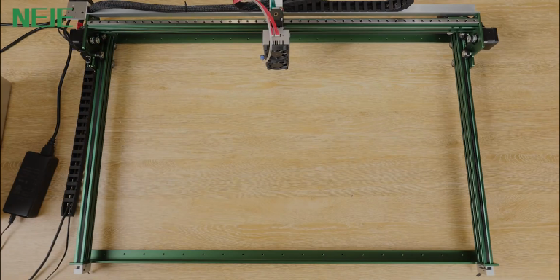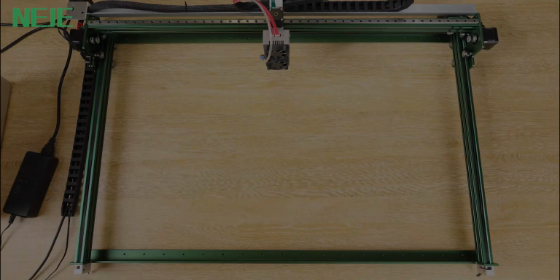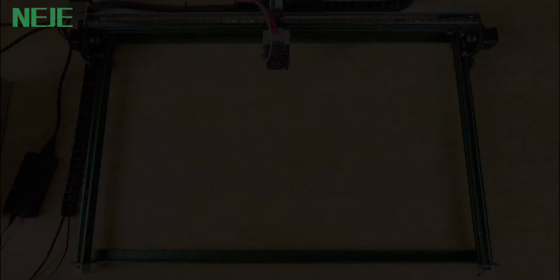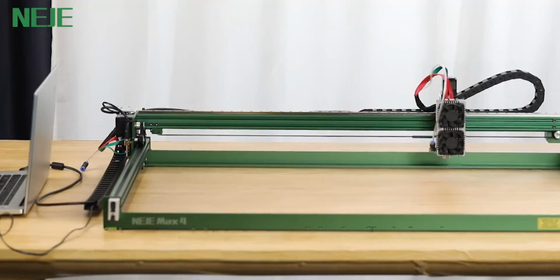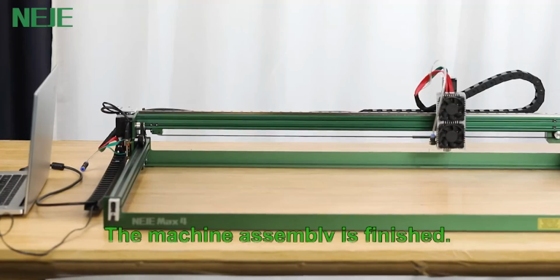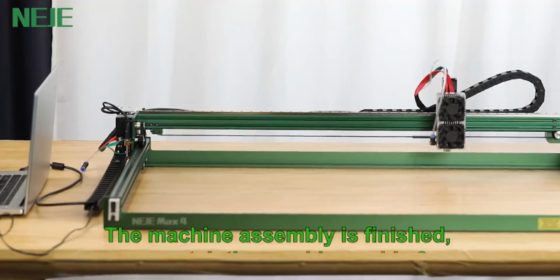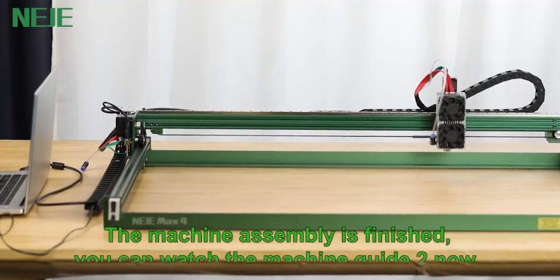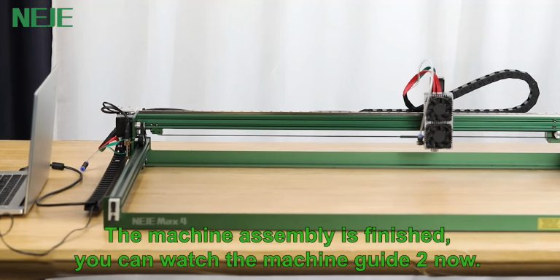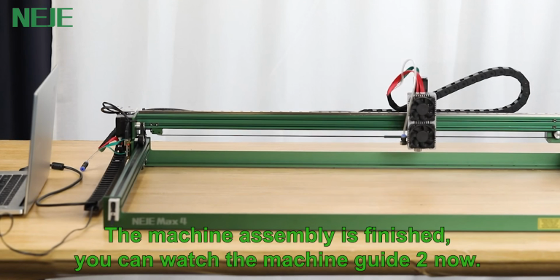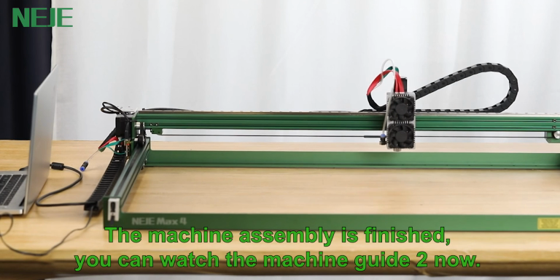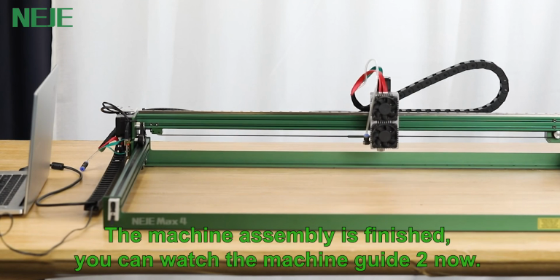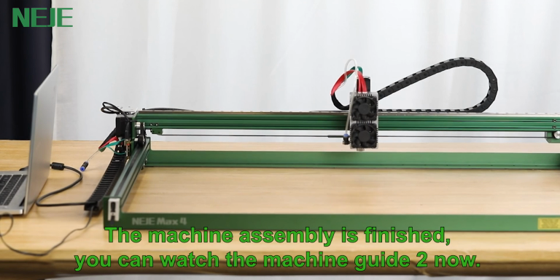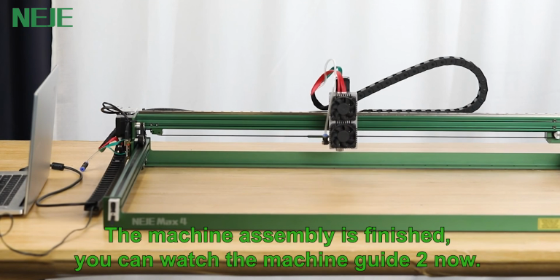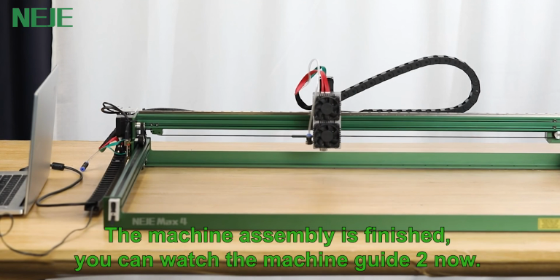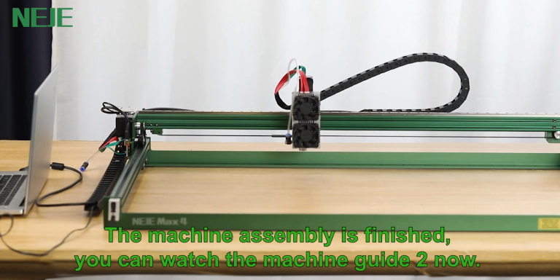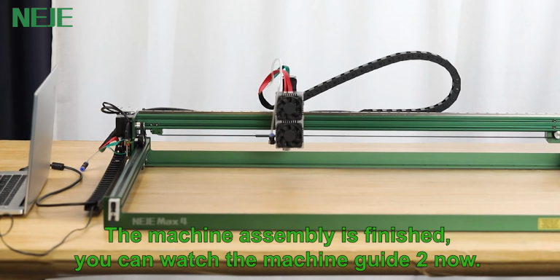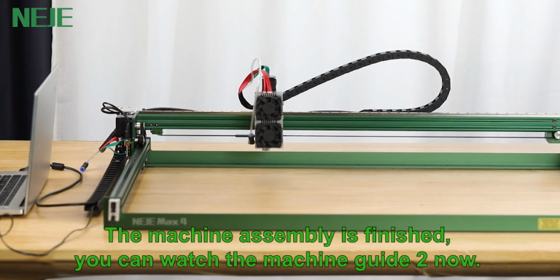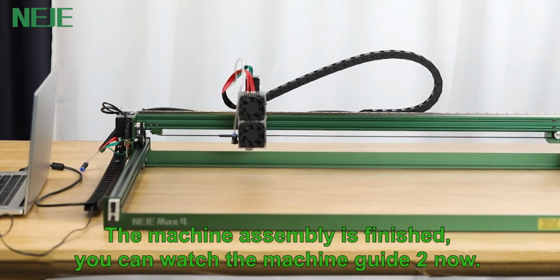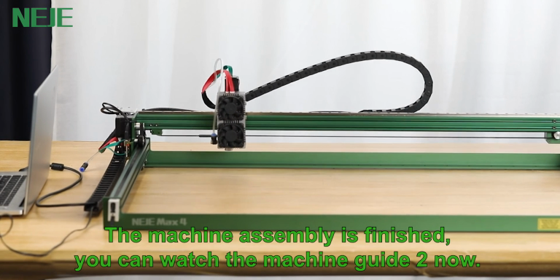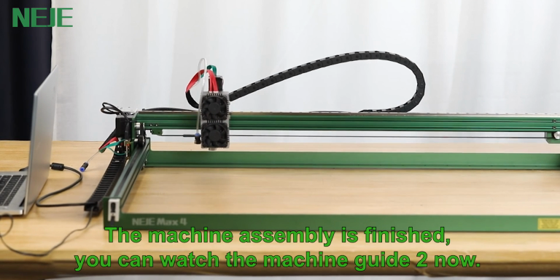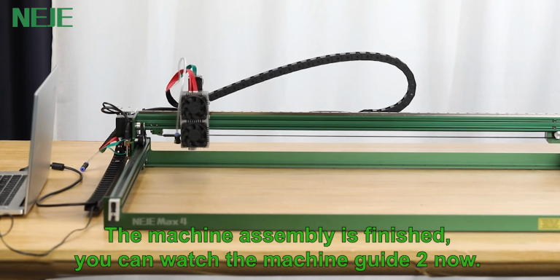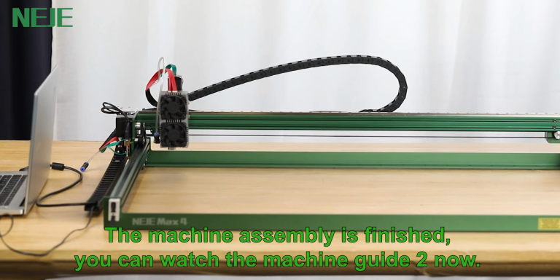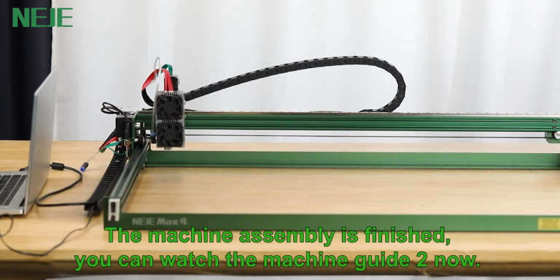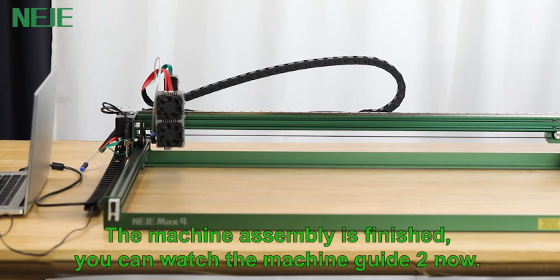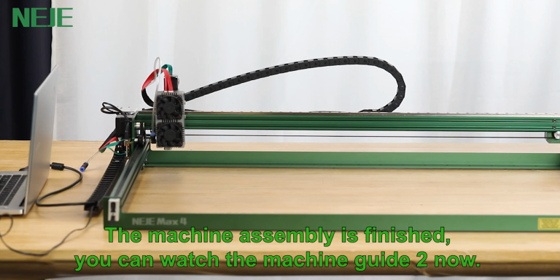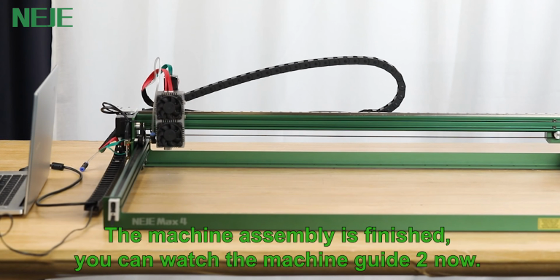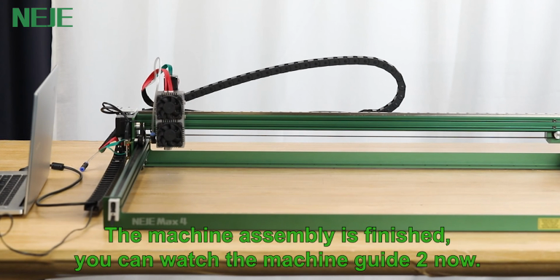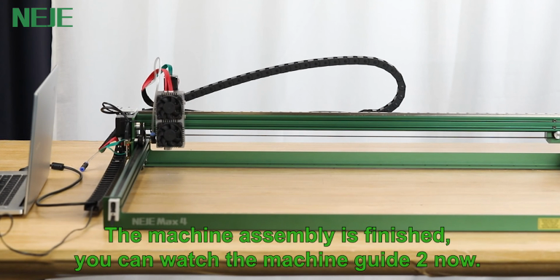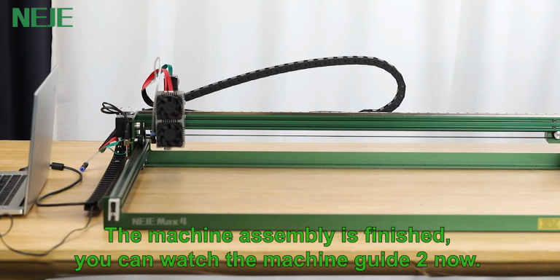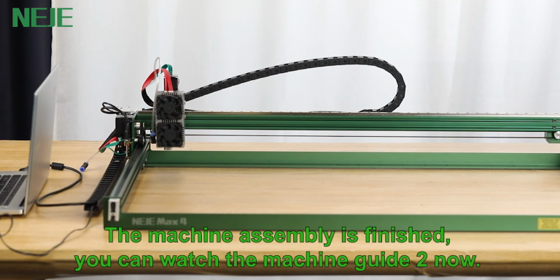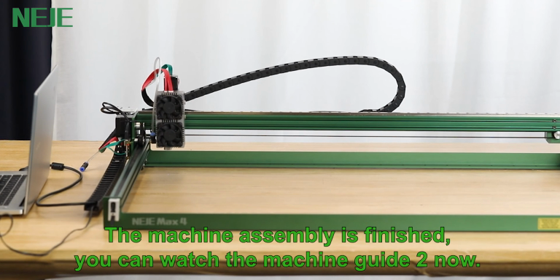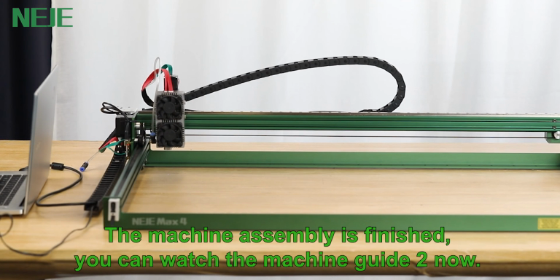The machine assembly is finished. You can watch the machine usage guide now.